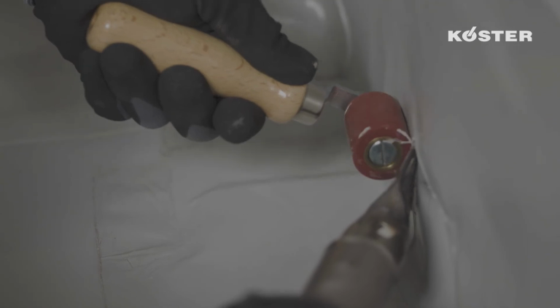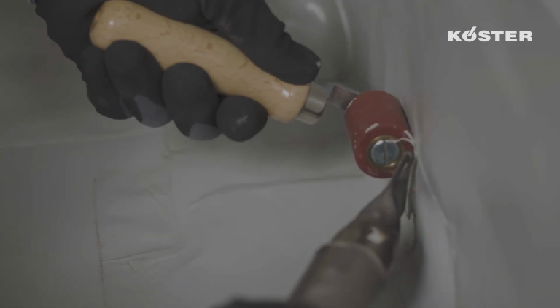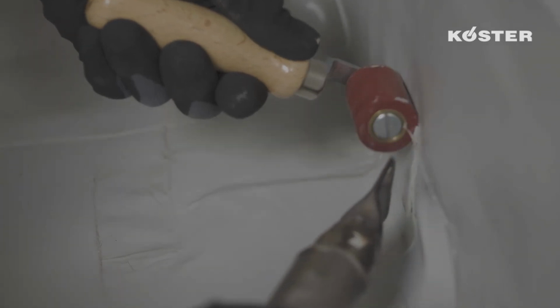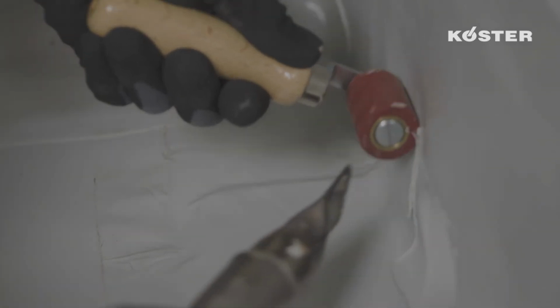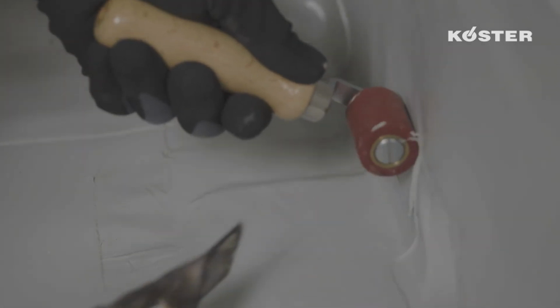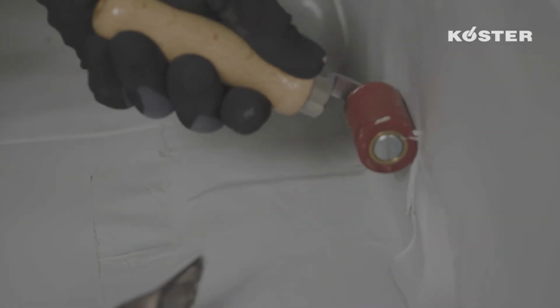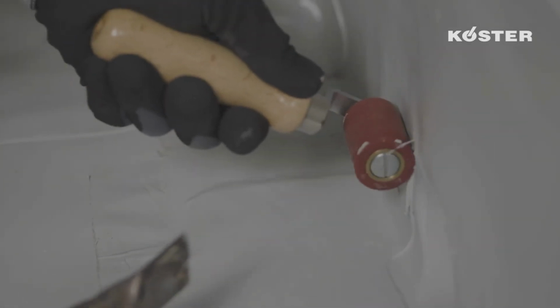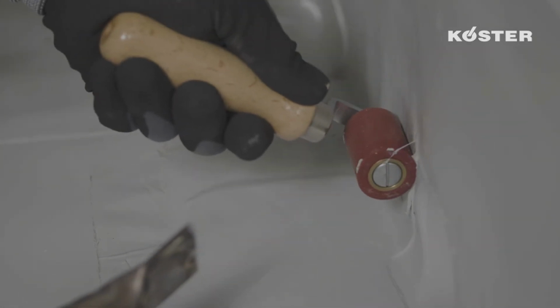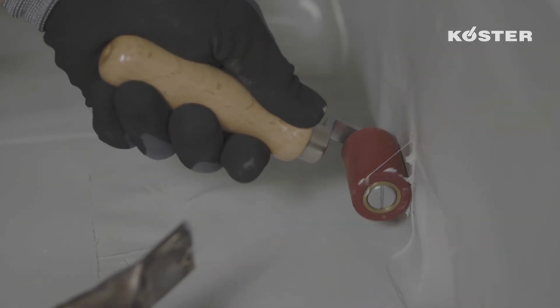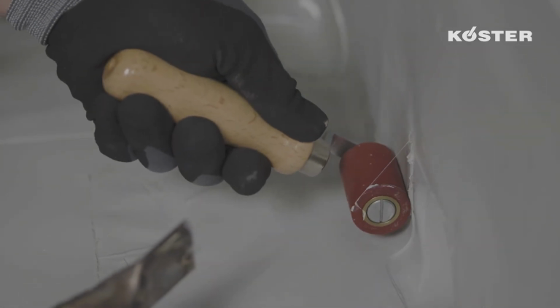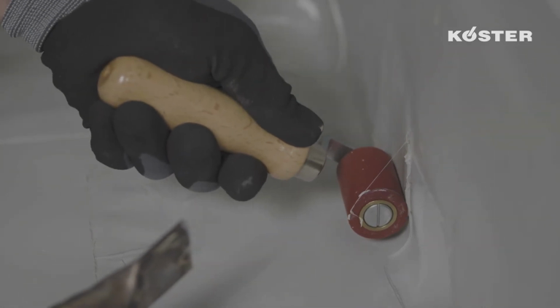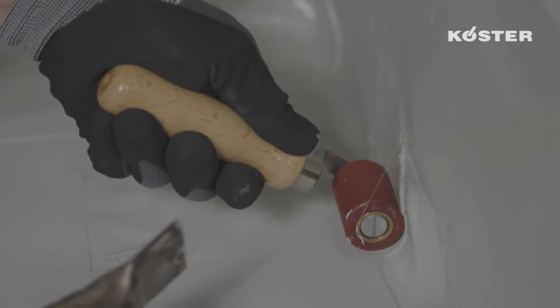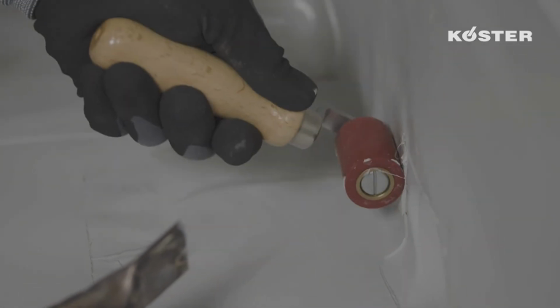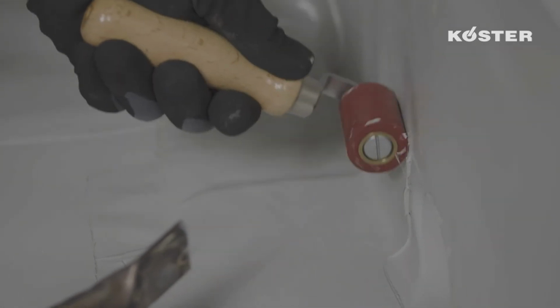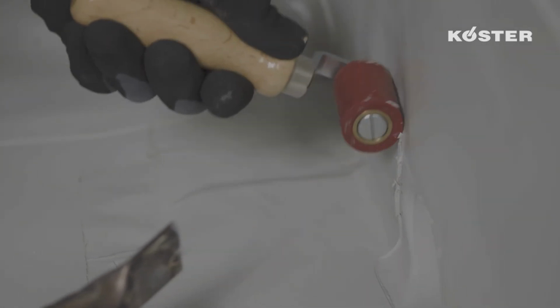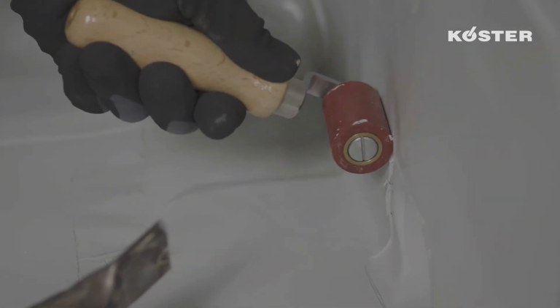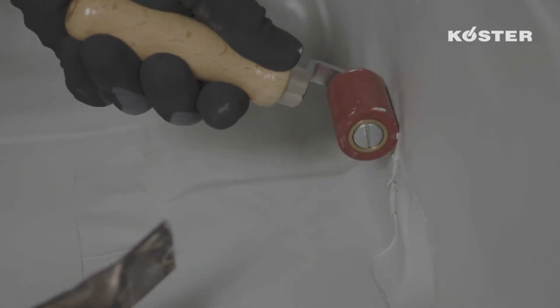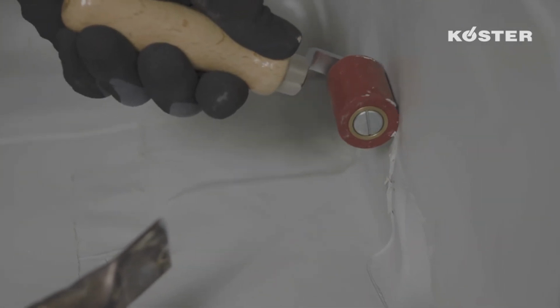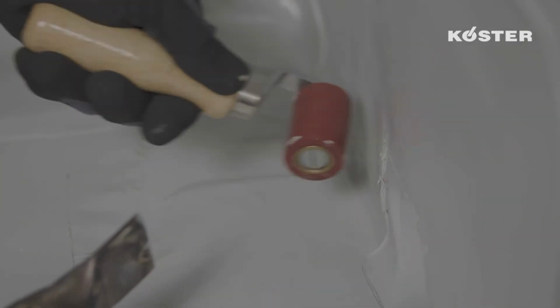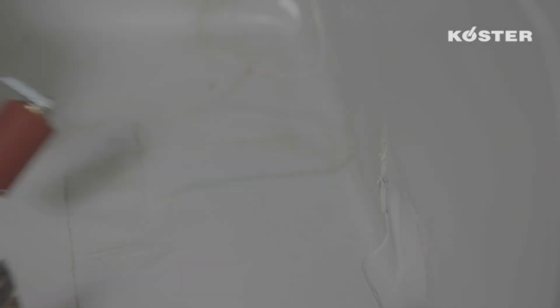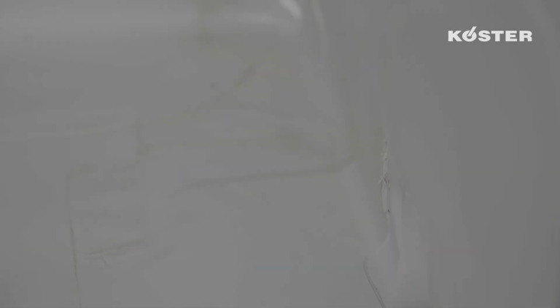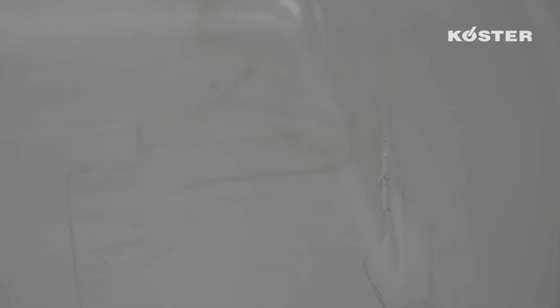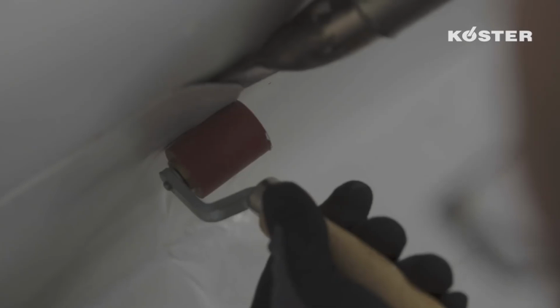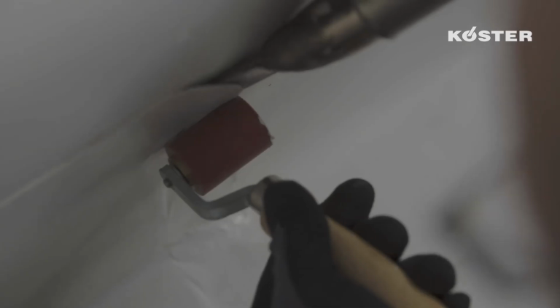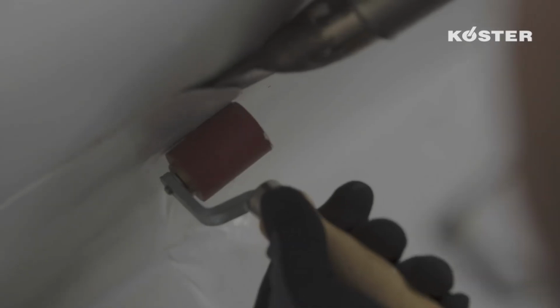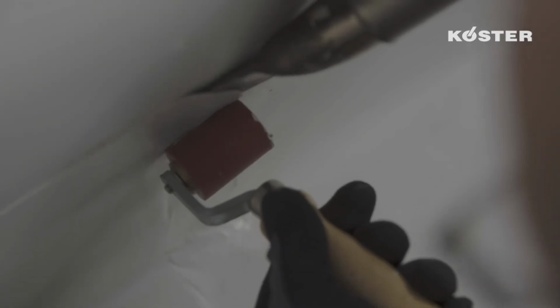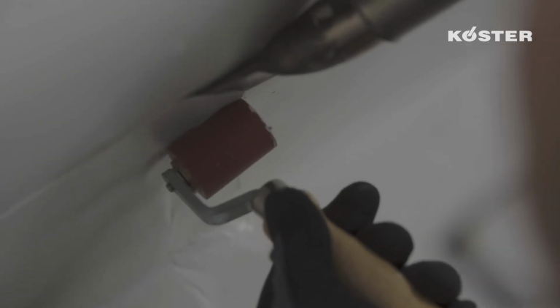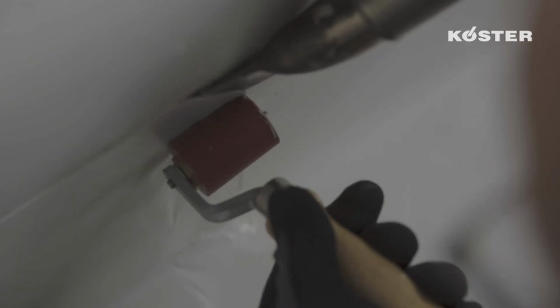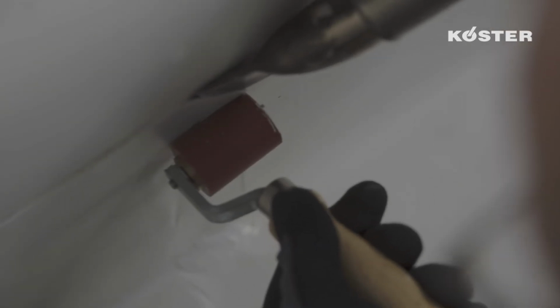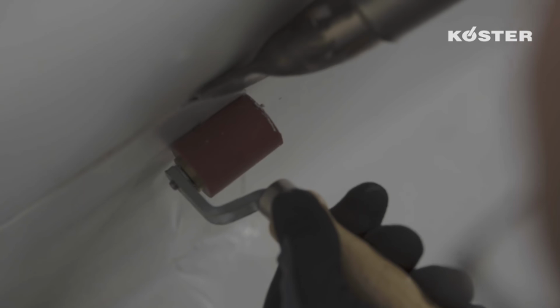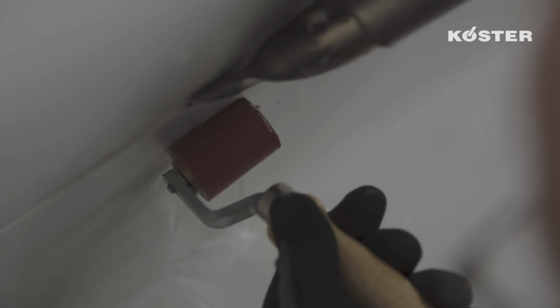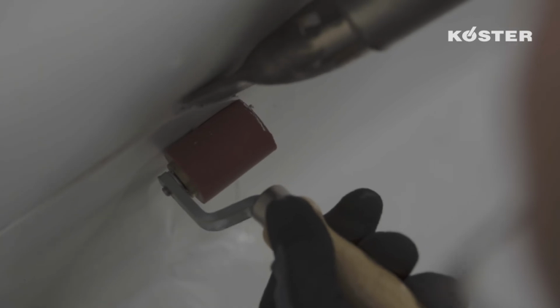Afterwards, it is welded to the base plate and along the outer edge of the Custa TPO waterproofing membrane with the silicone roller.